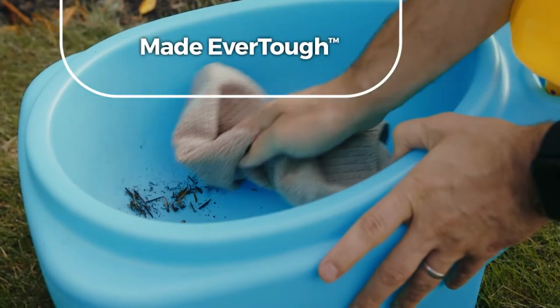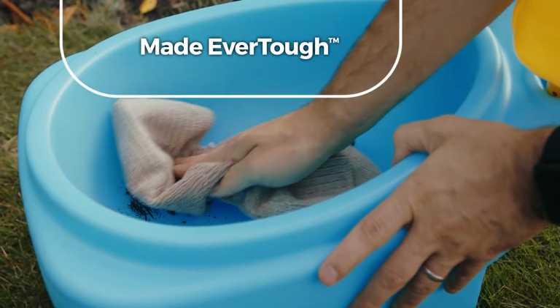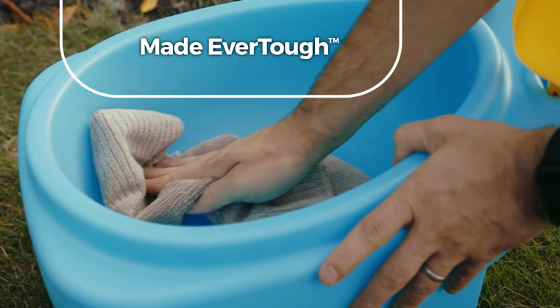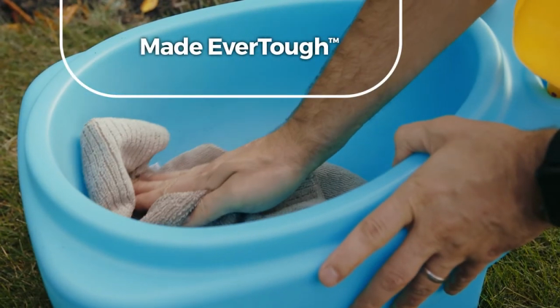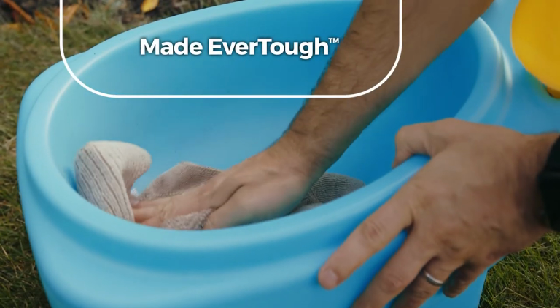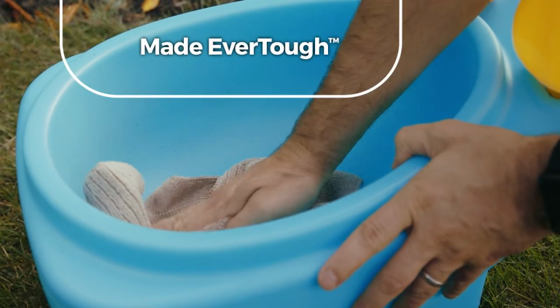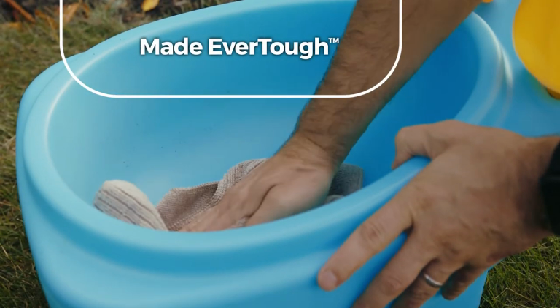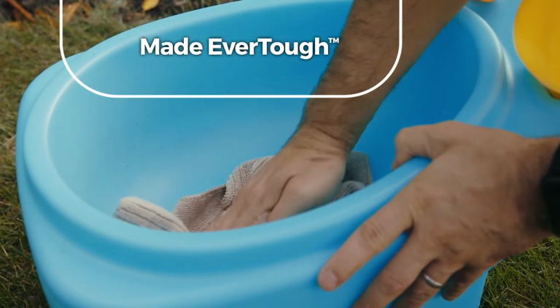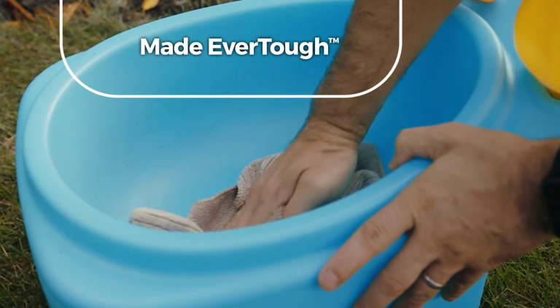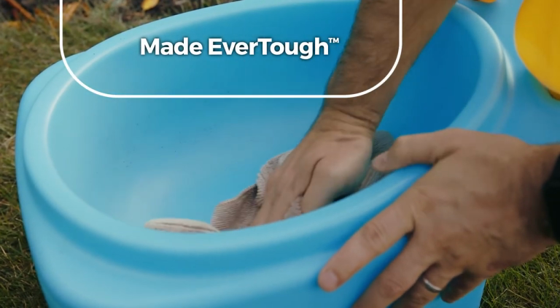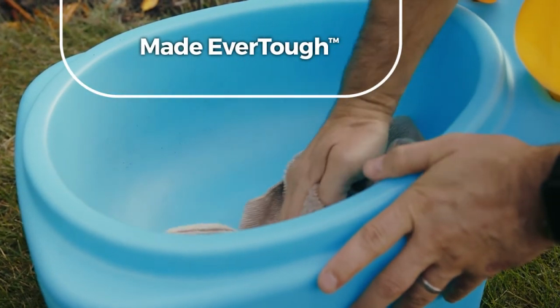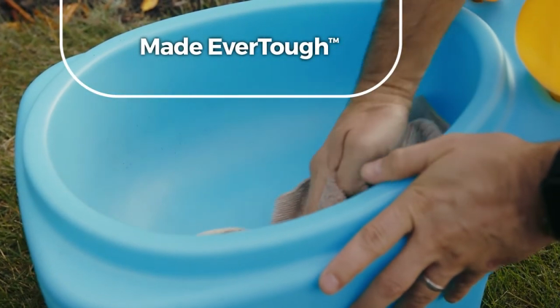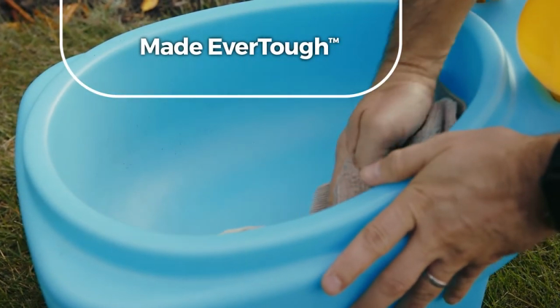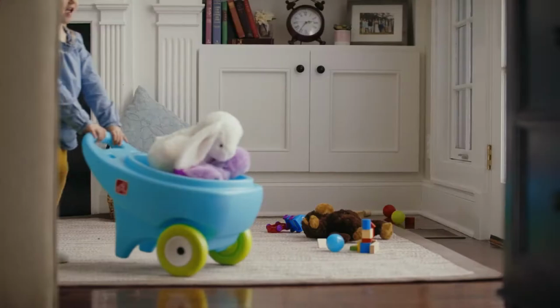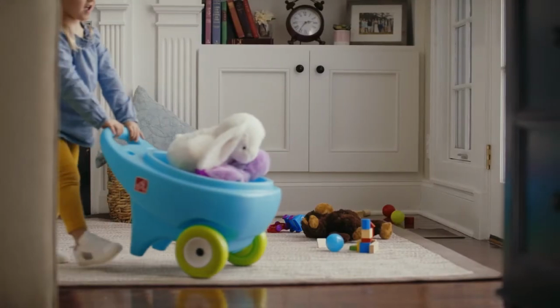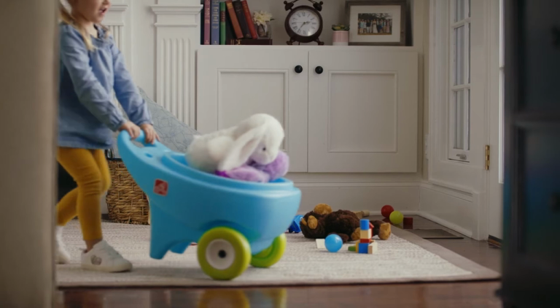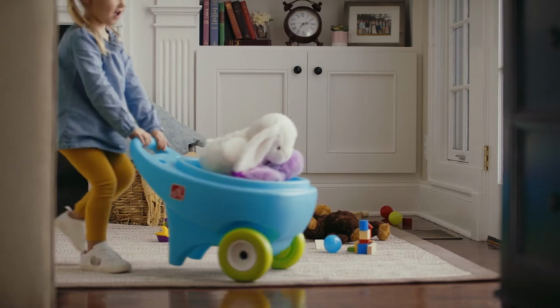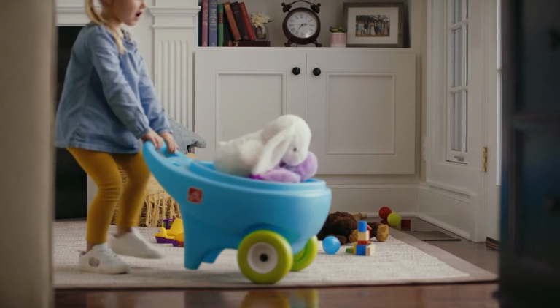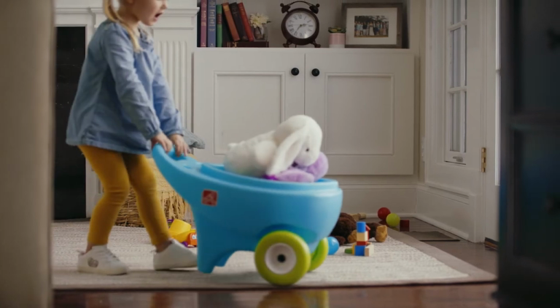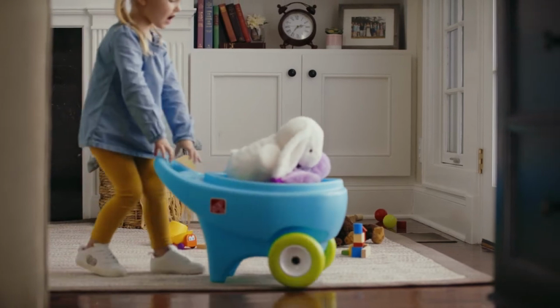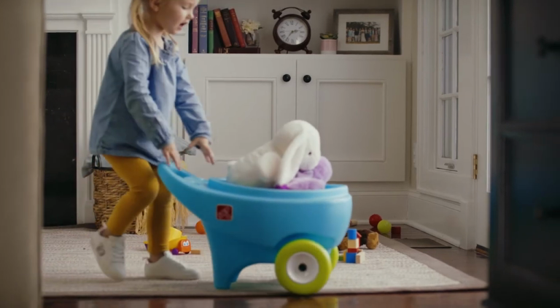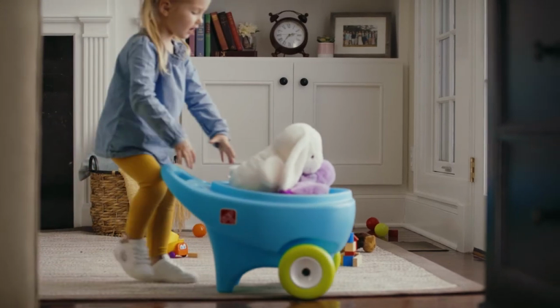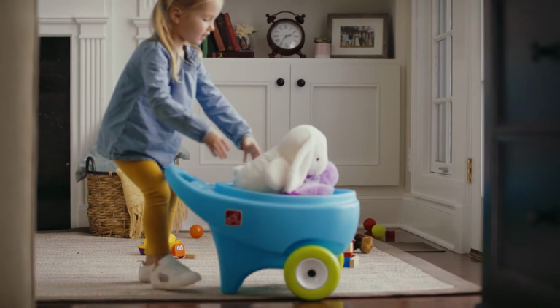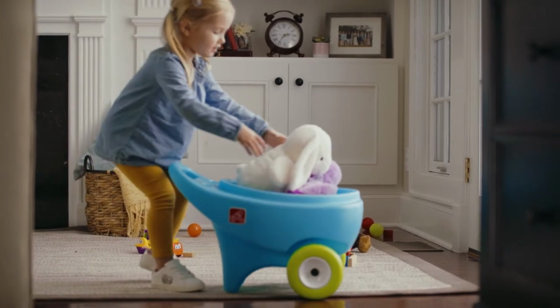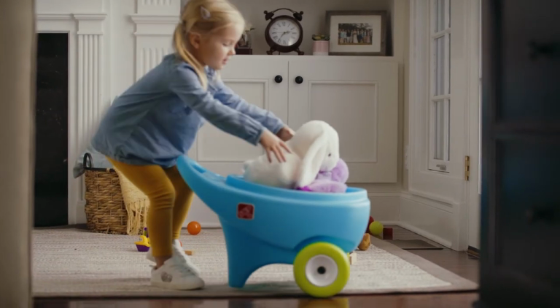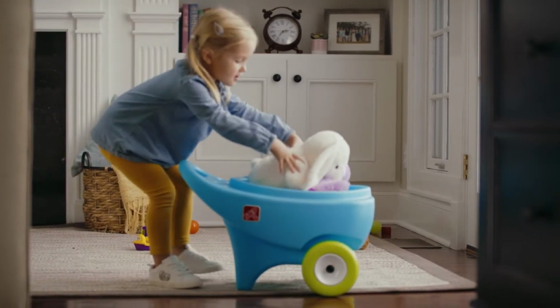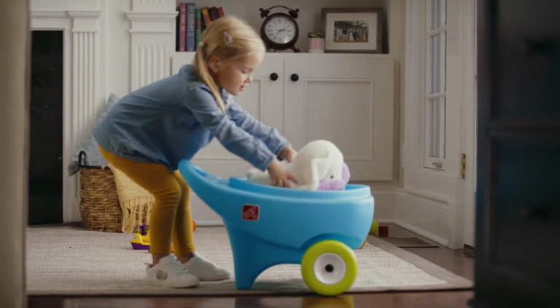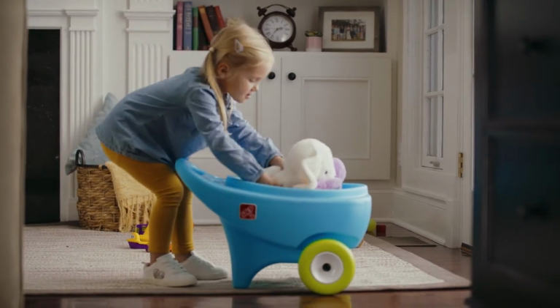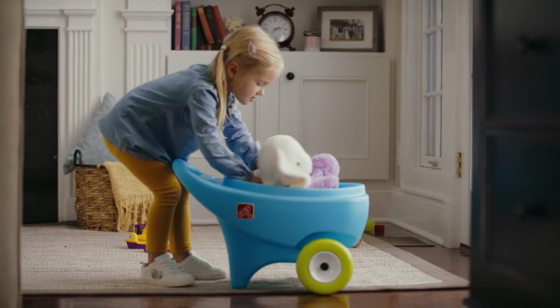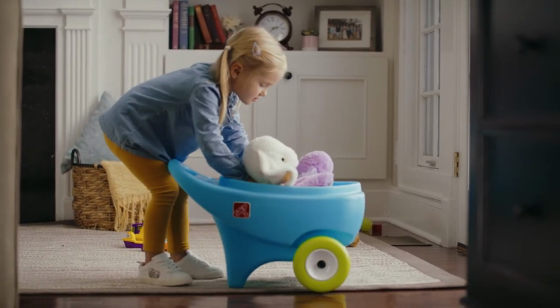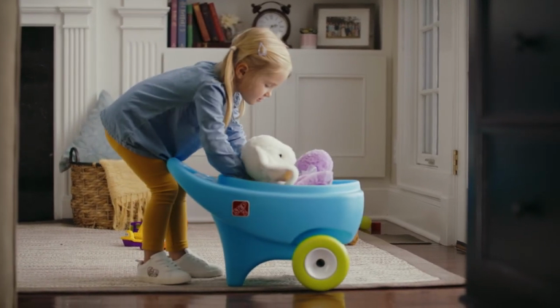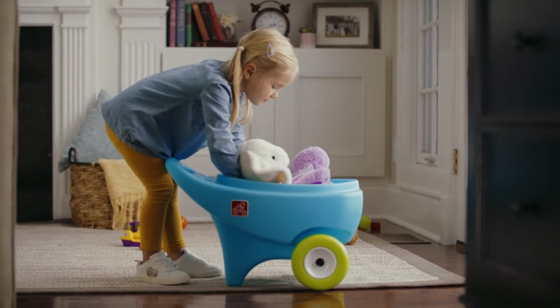And because it's made ever tough, a quick rinse and you're ready for season after season of fun, outside or inside.